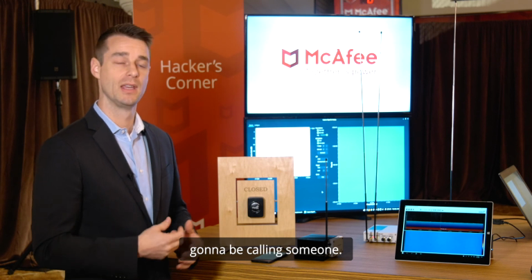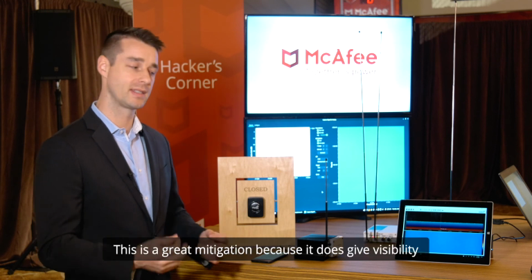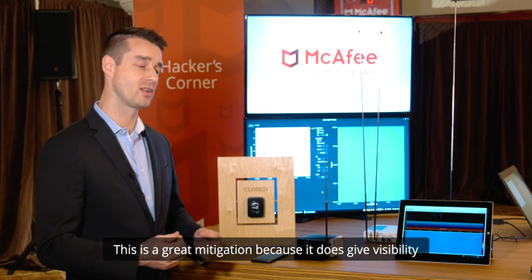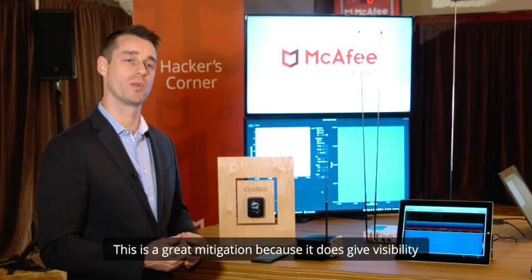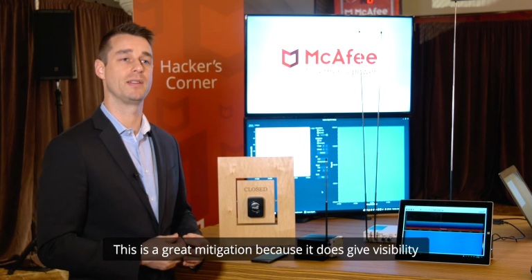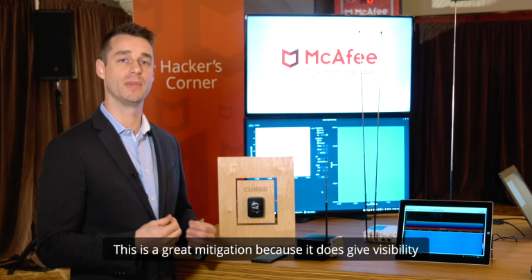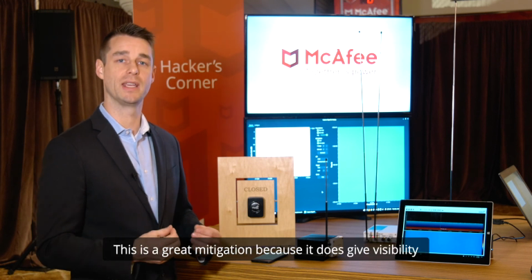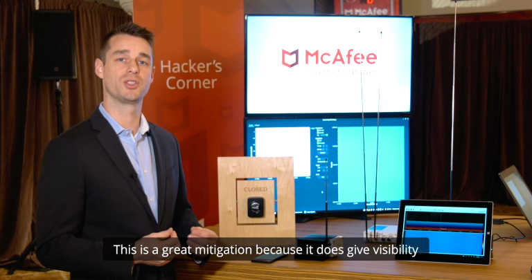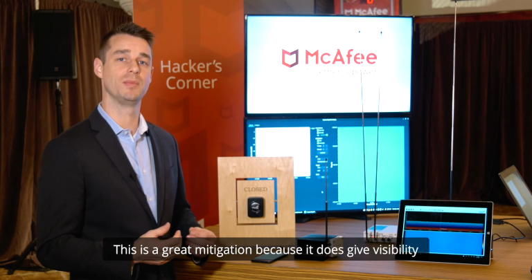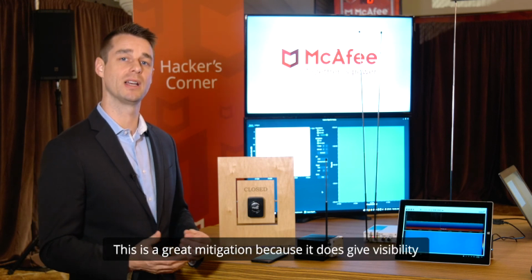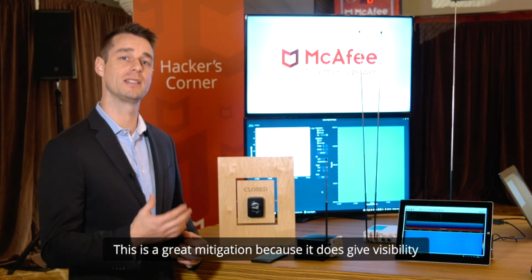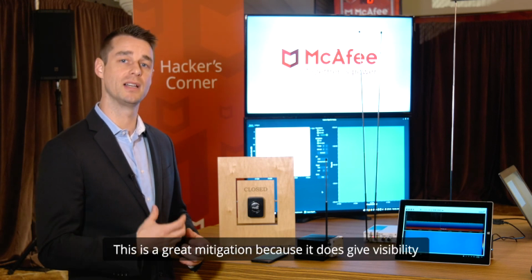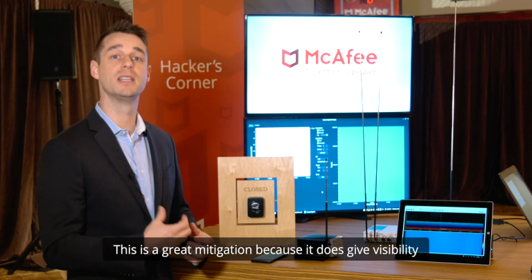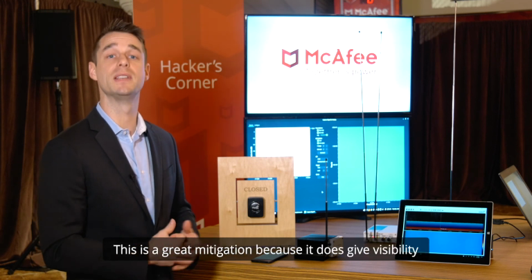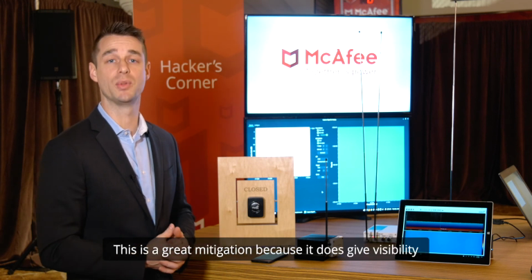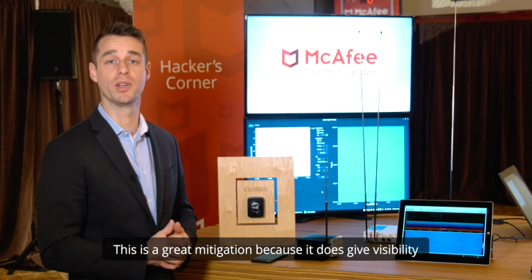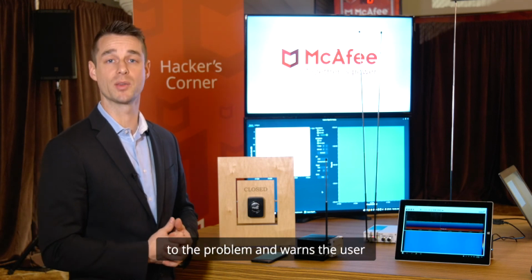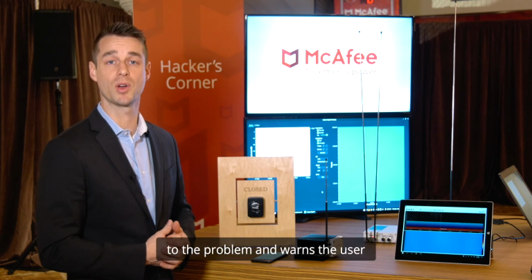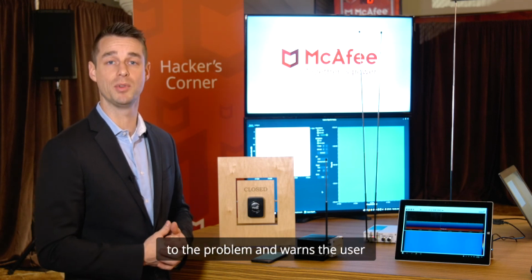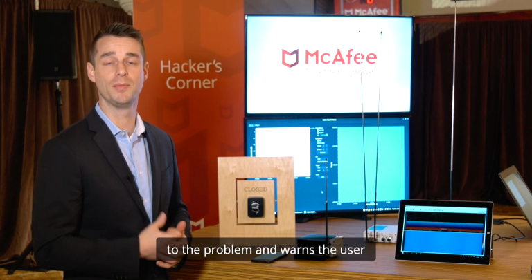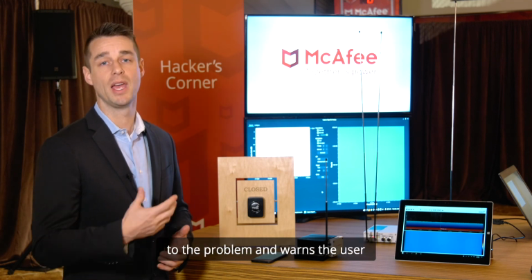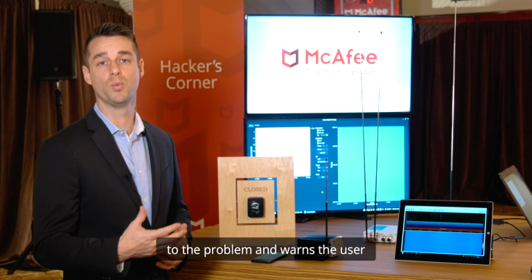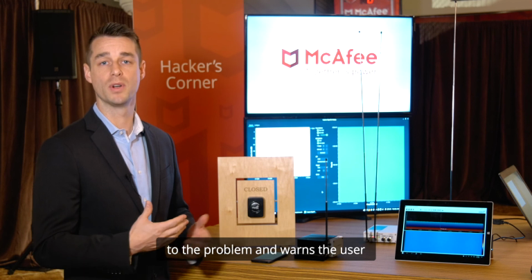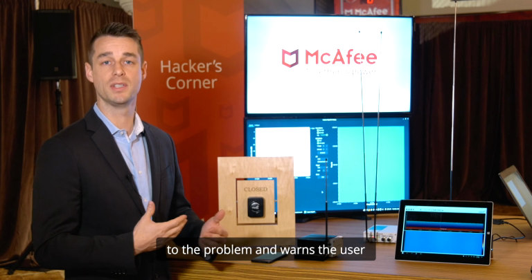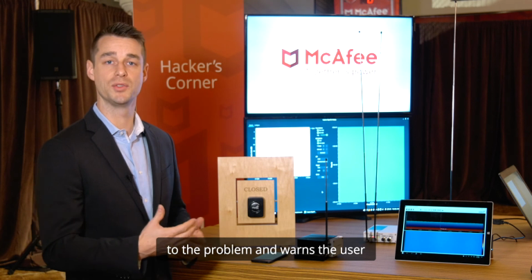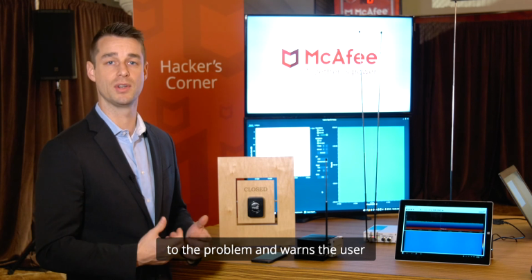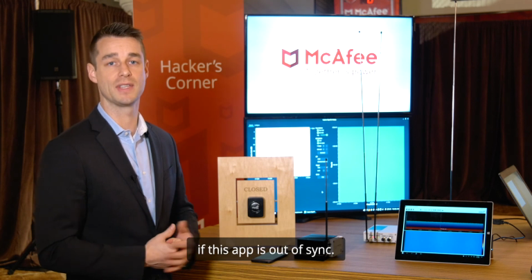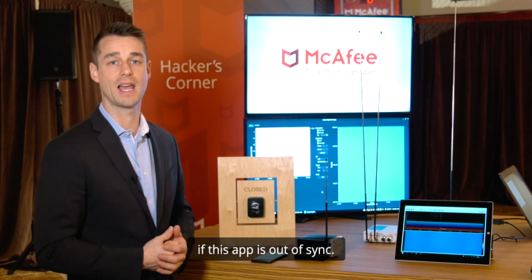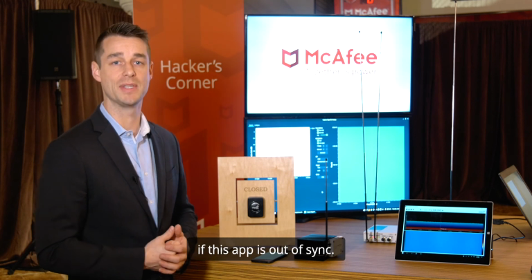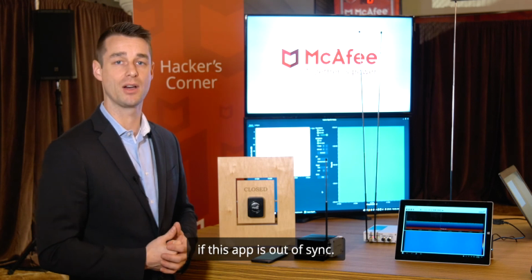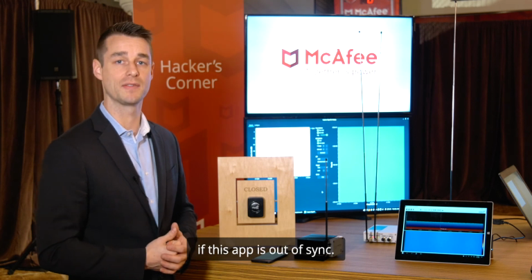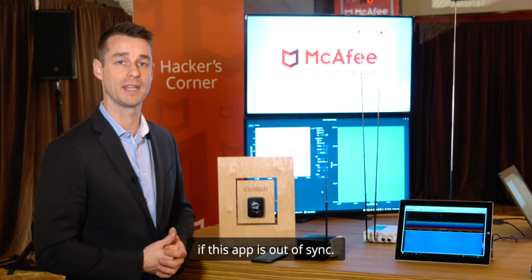This is a great mitigation because it does give visibility to the problem and warns the user if the app state is out of sync.